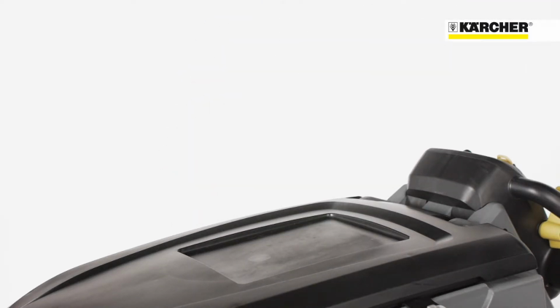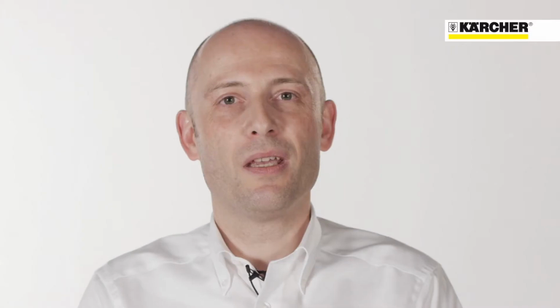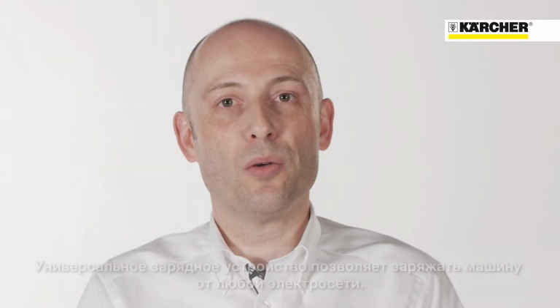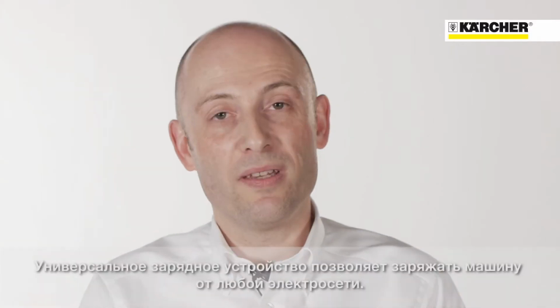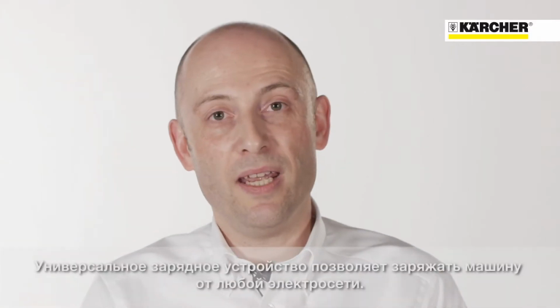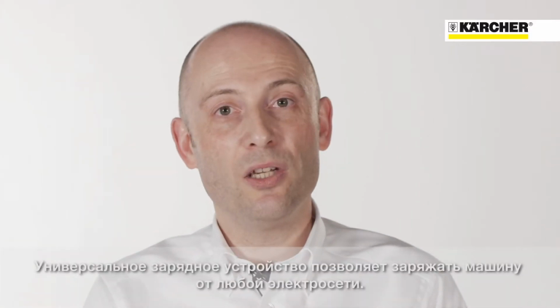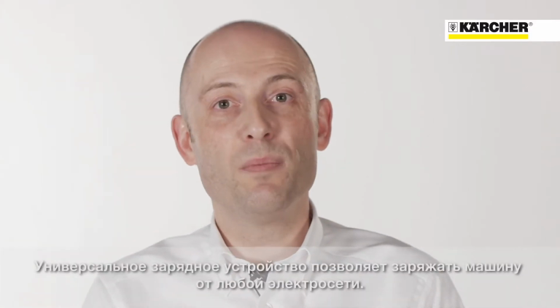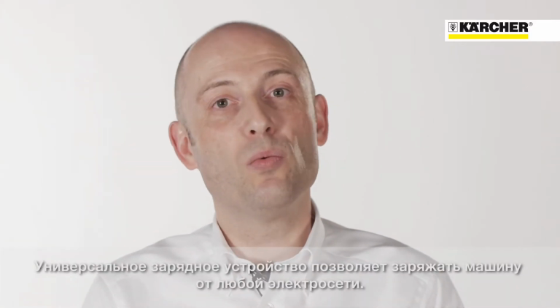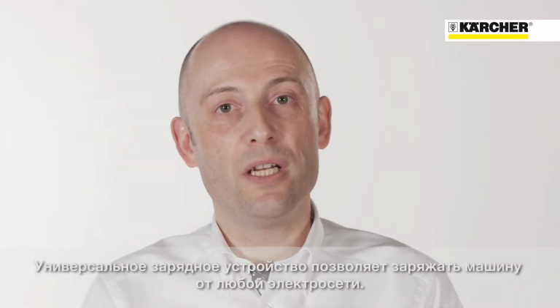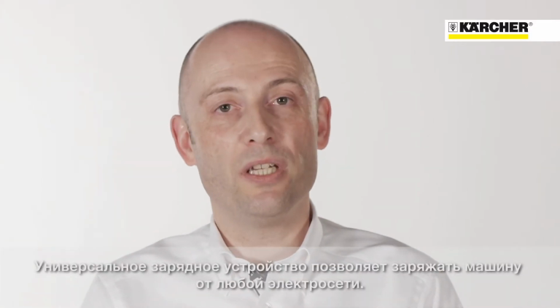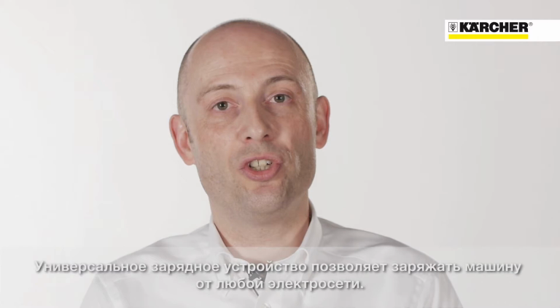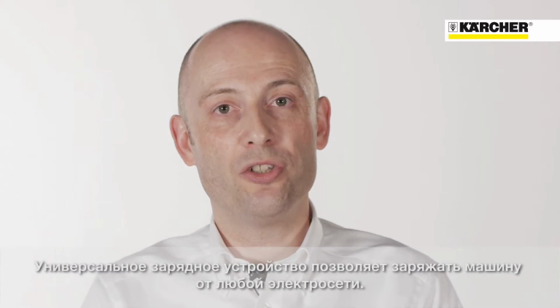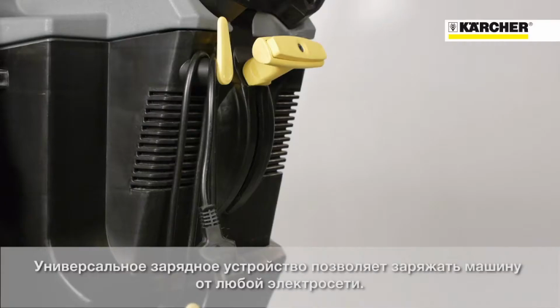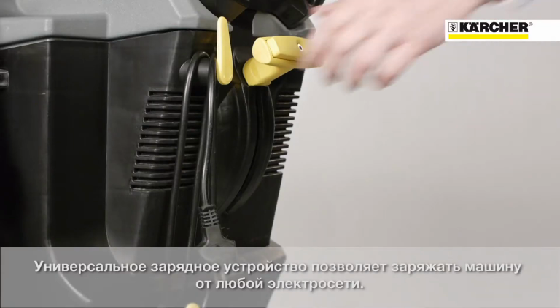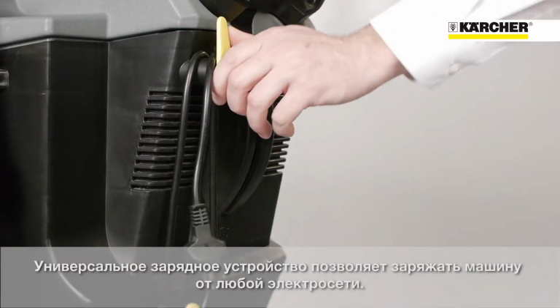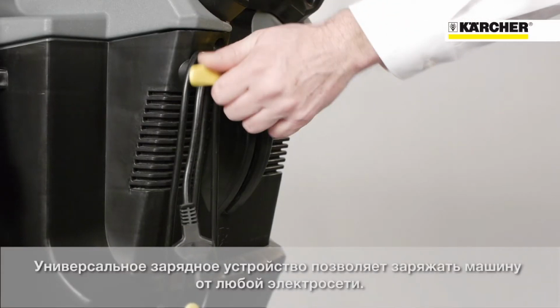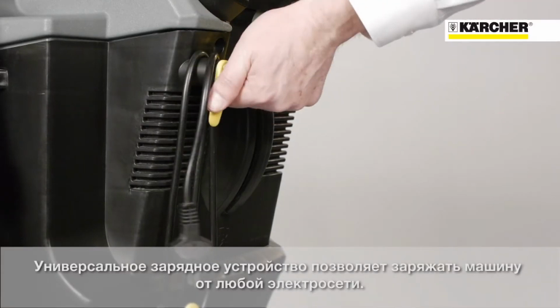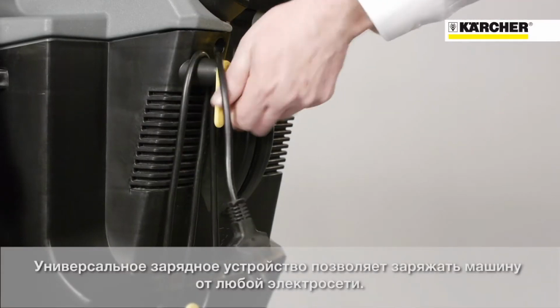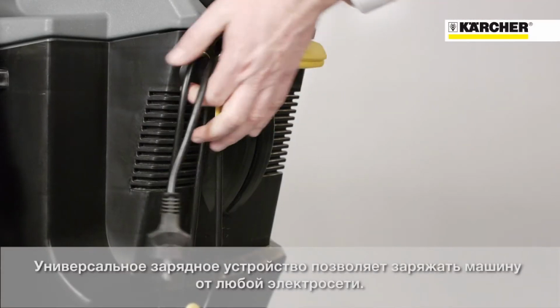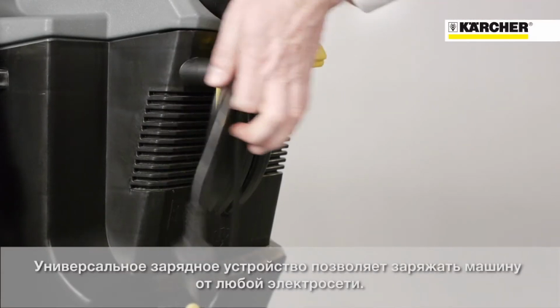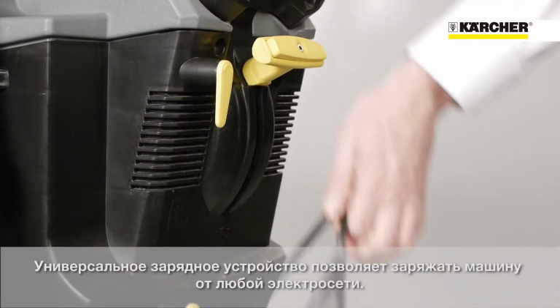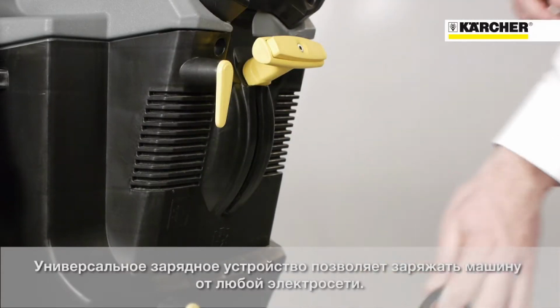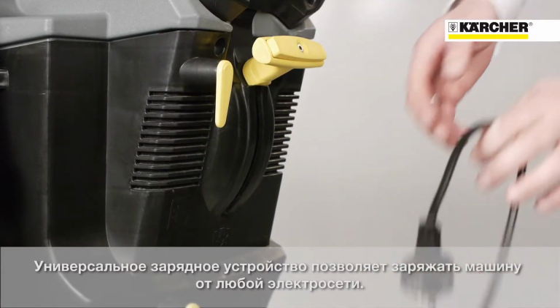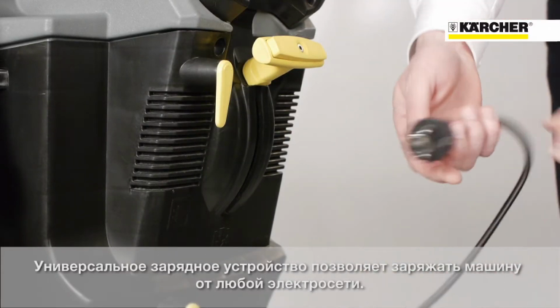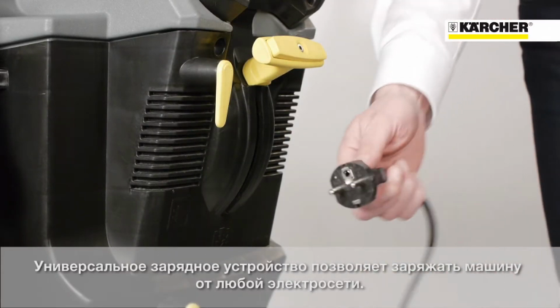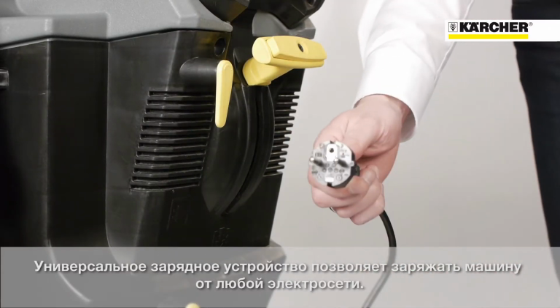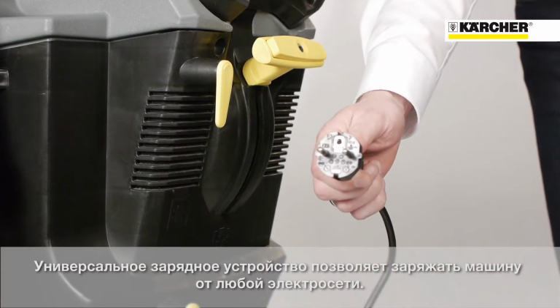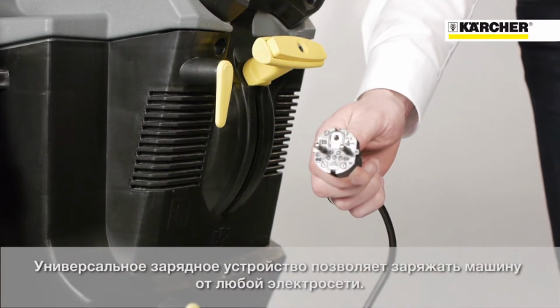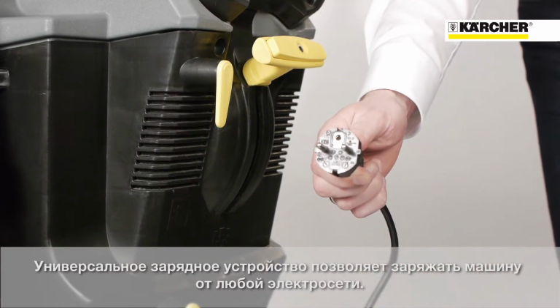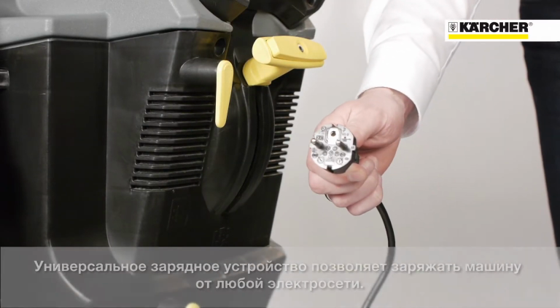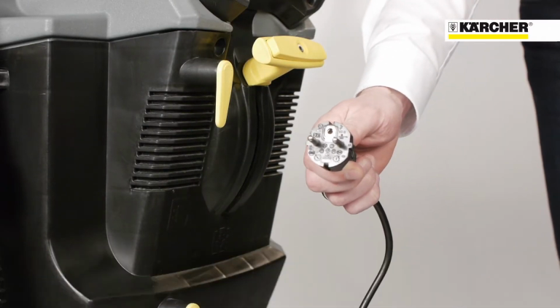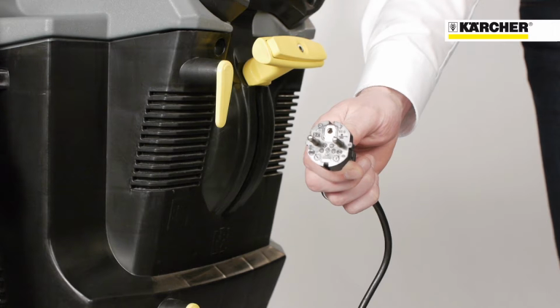With the standard equipment wide range charger on all battery driven versions, just plug and charge worldwide.